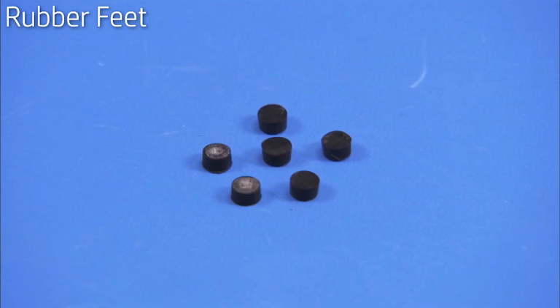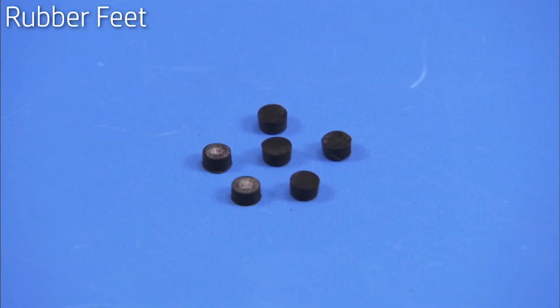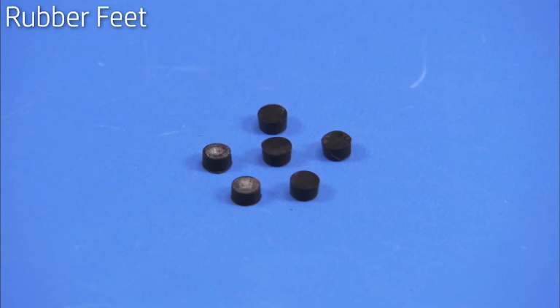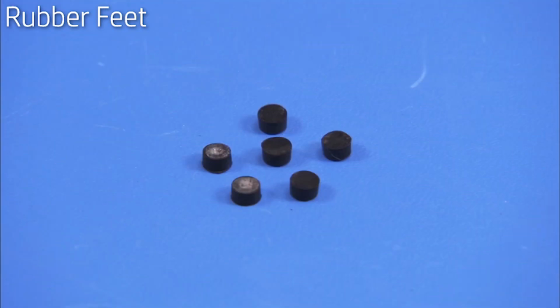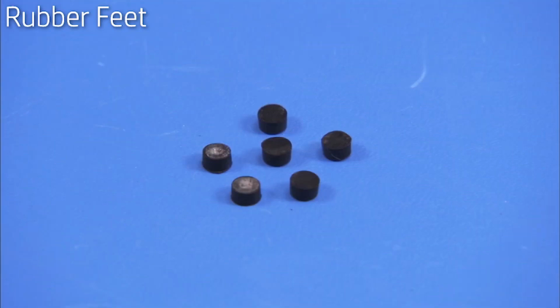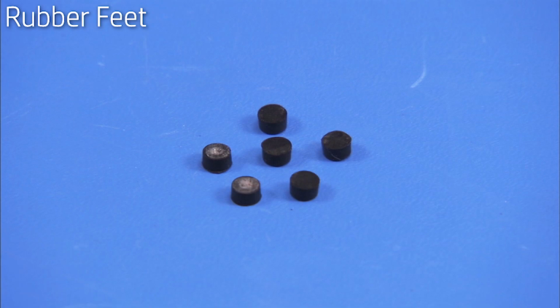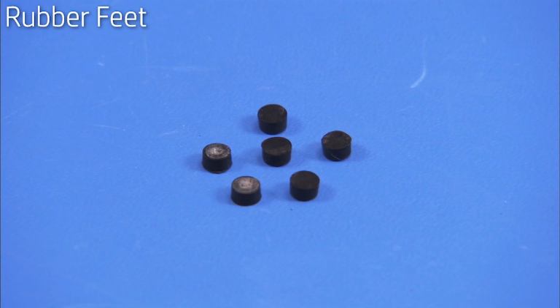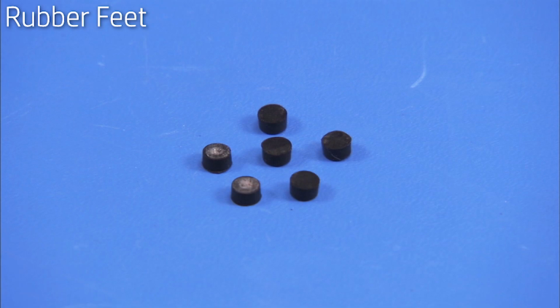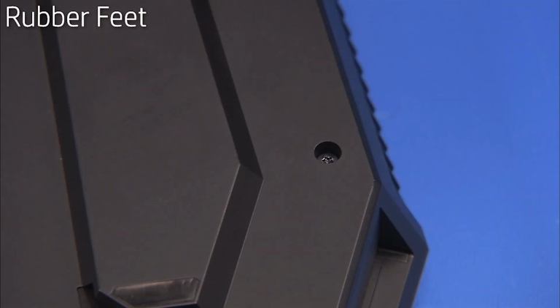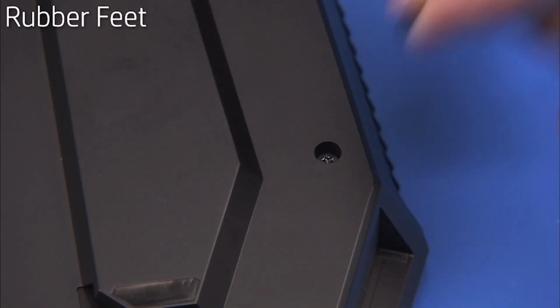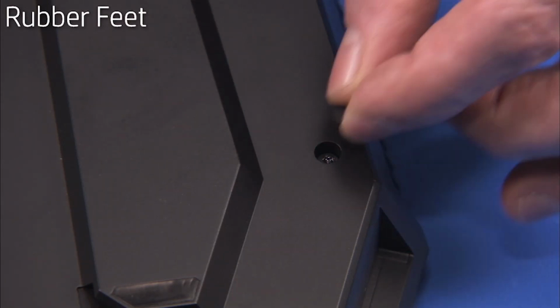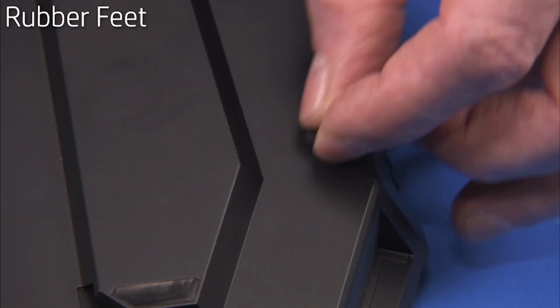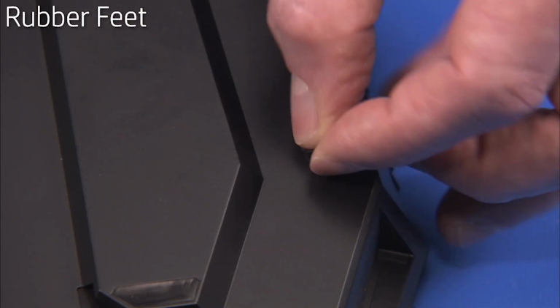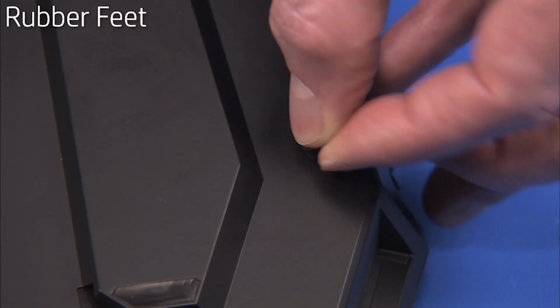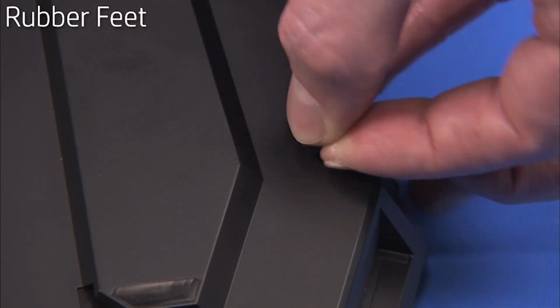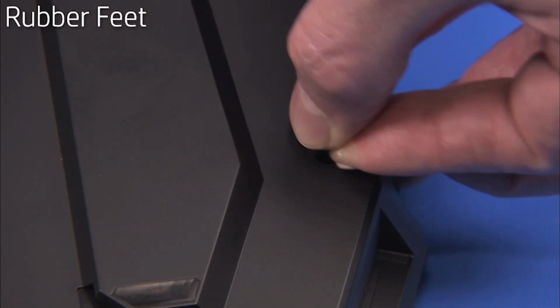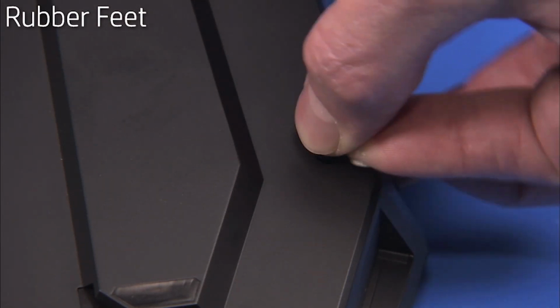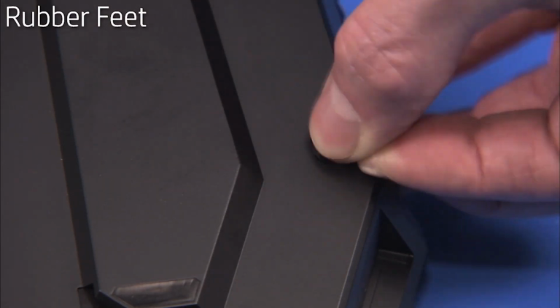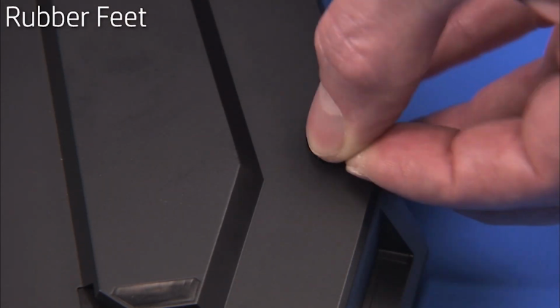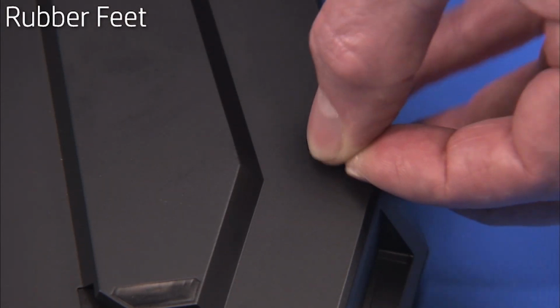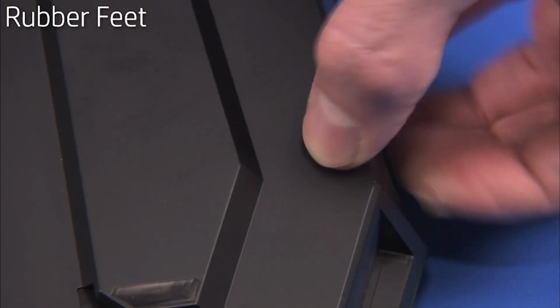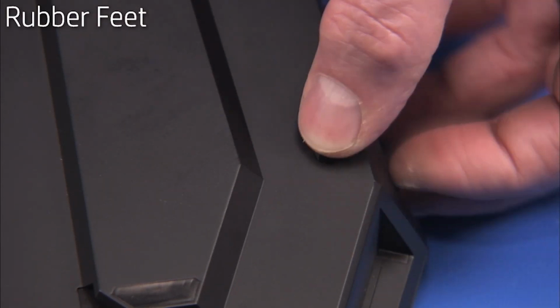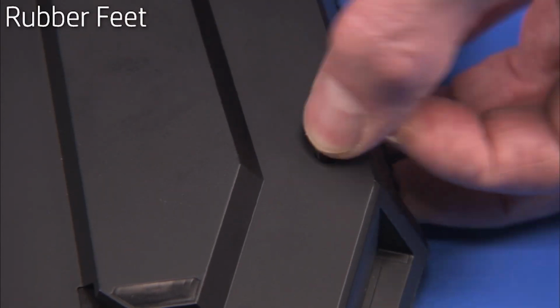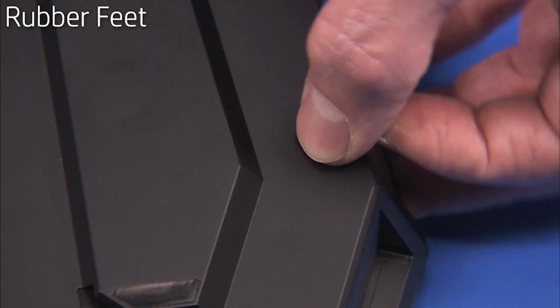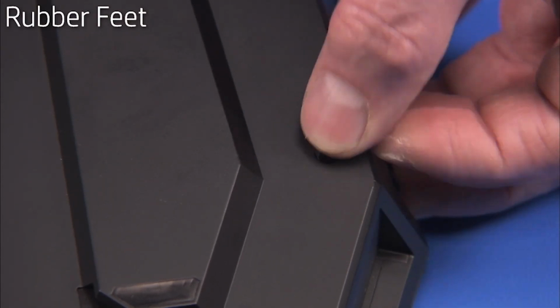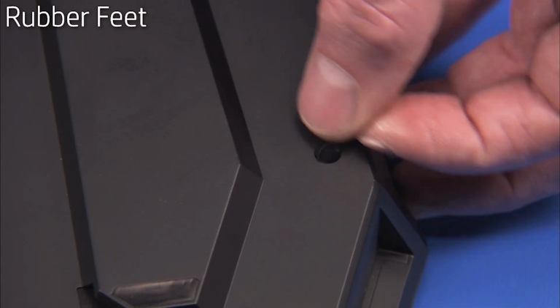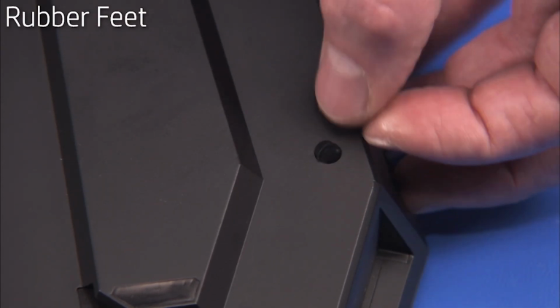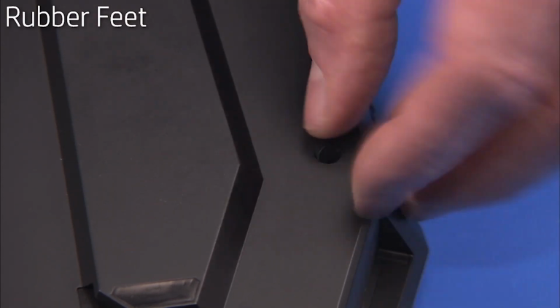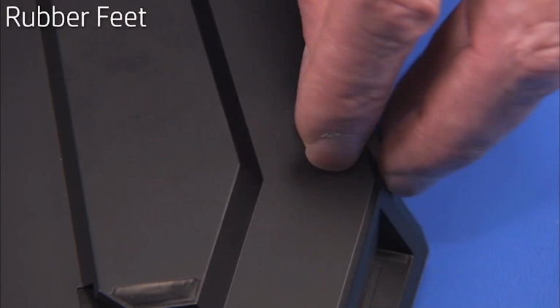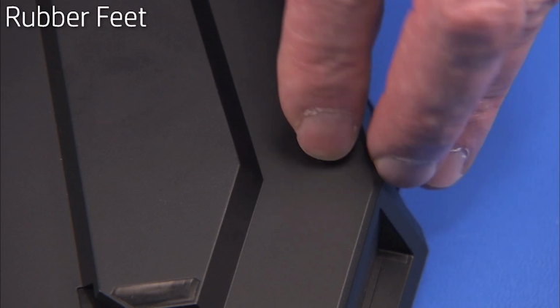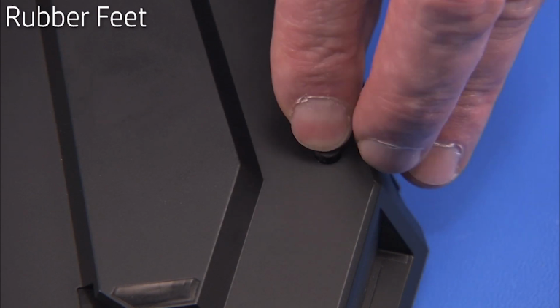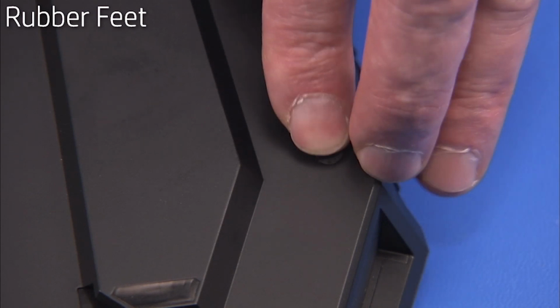To replace the rubber feet, insert the adhesive side of each foot into each screw well on the bottom of the unit.